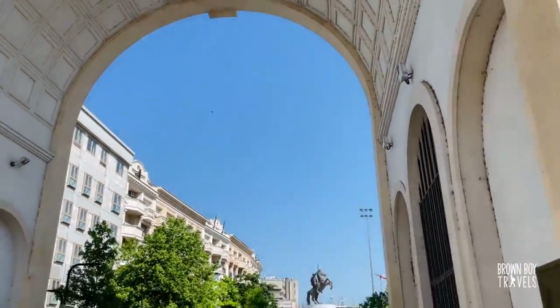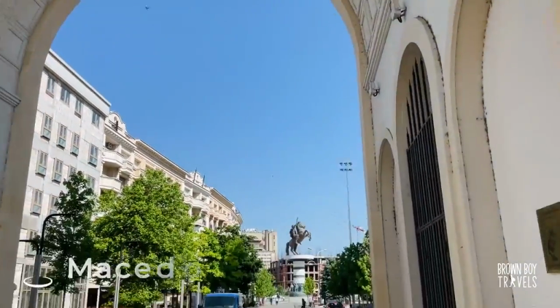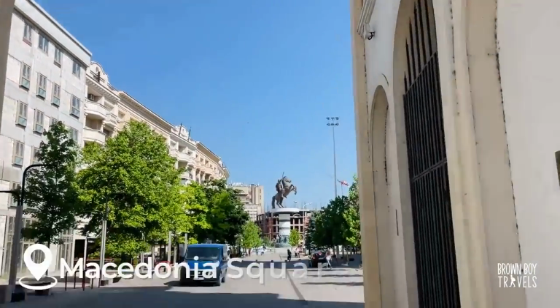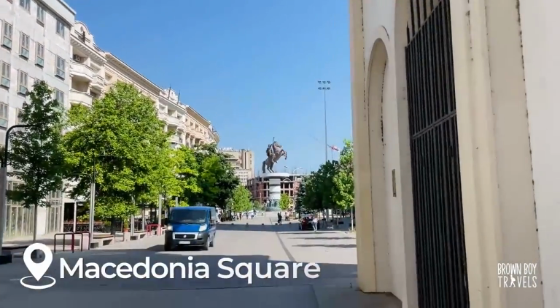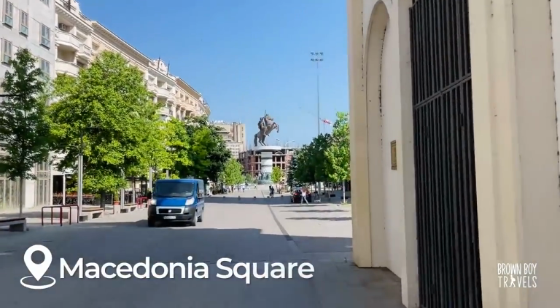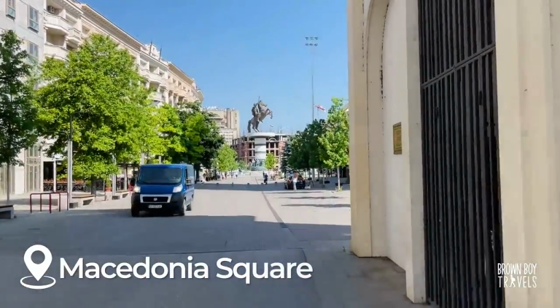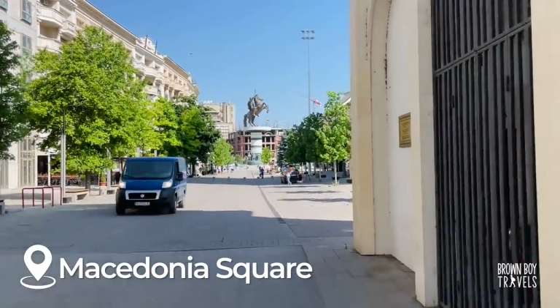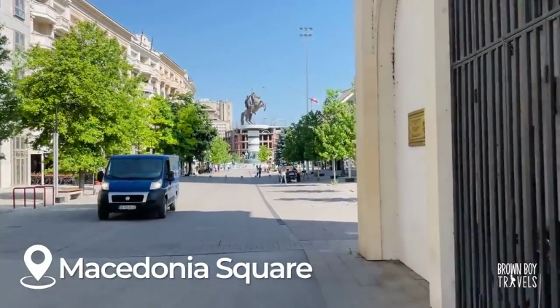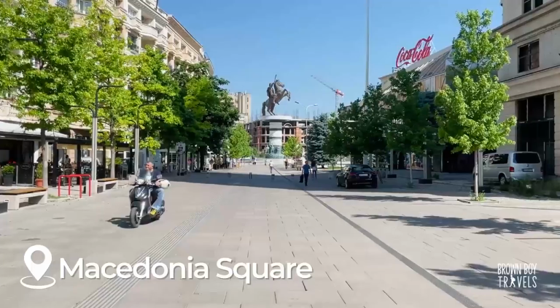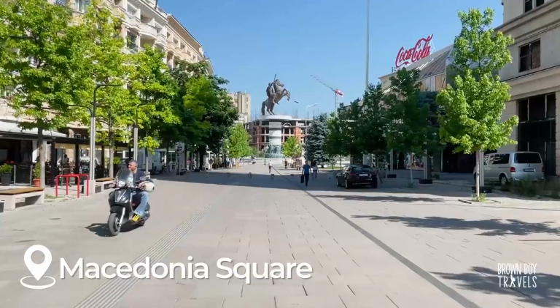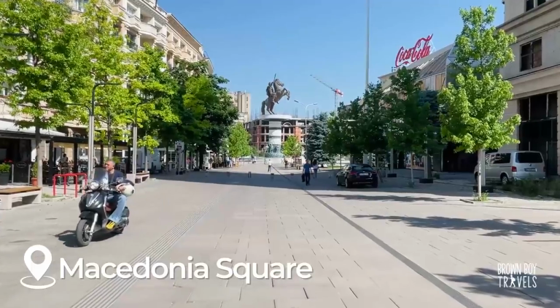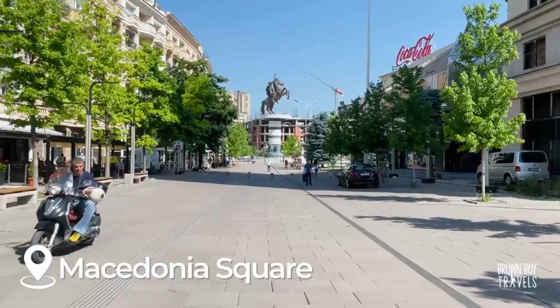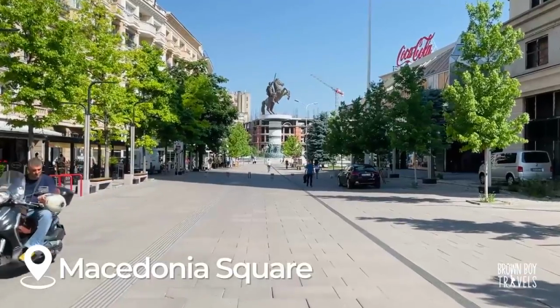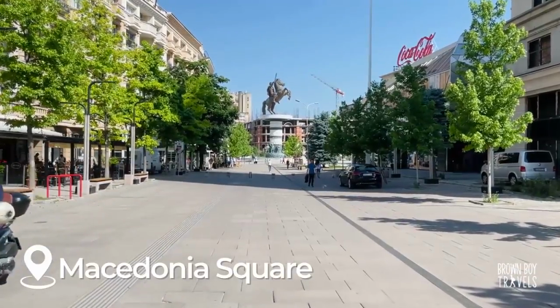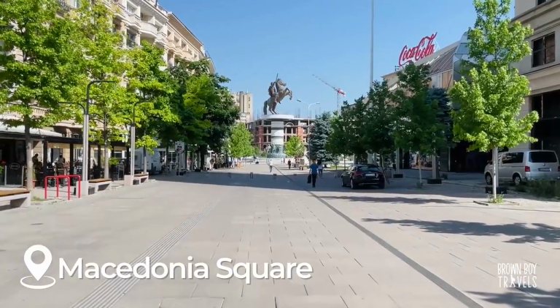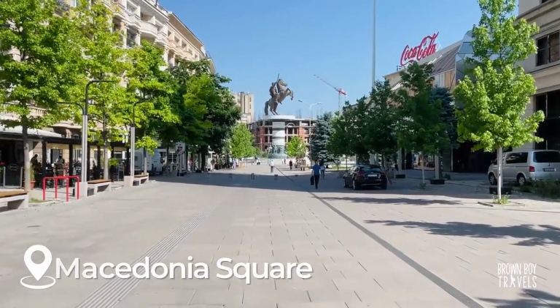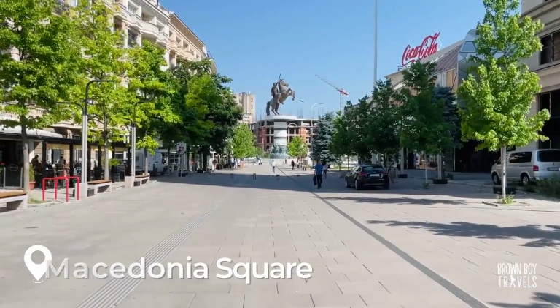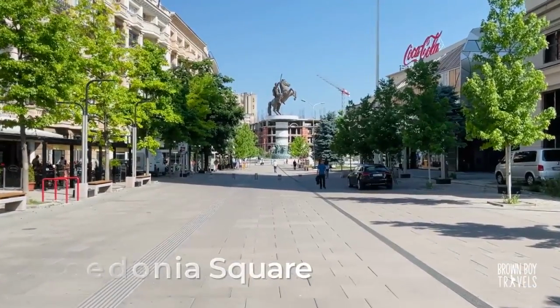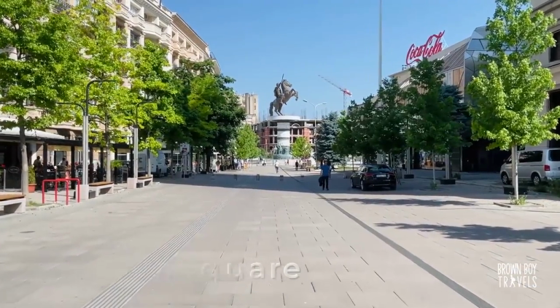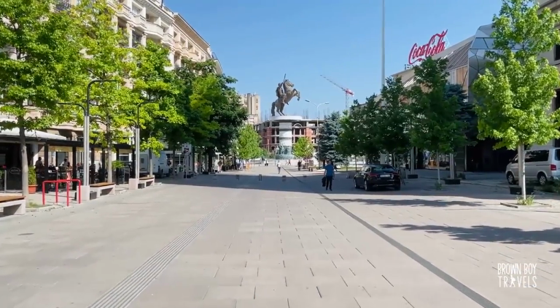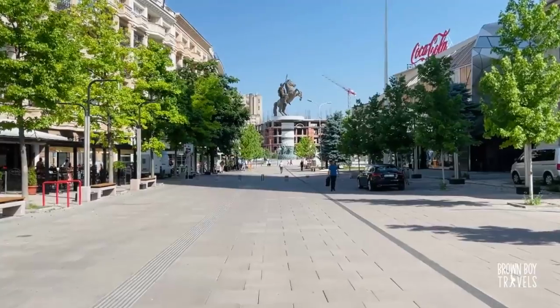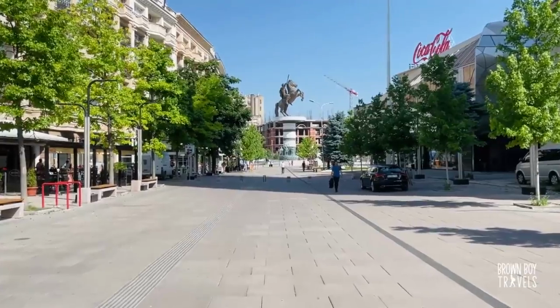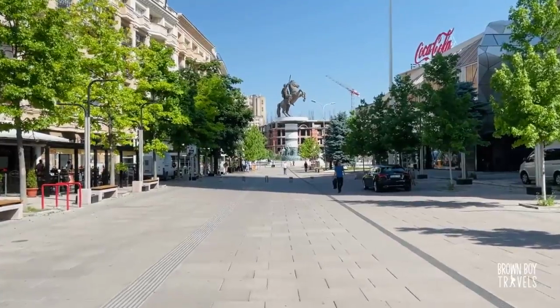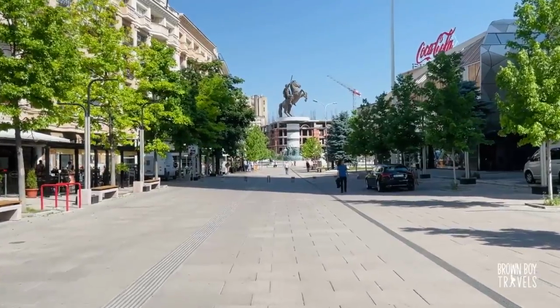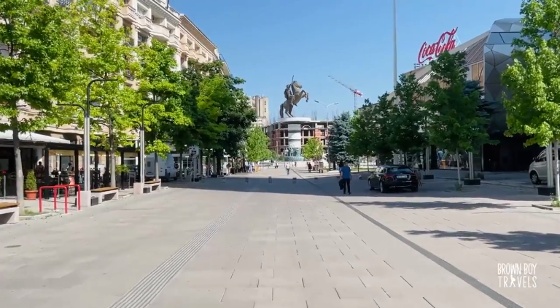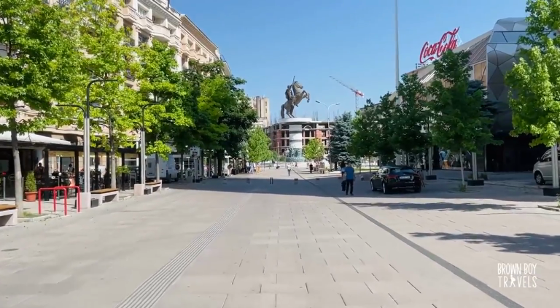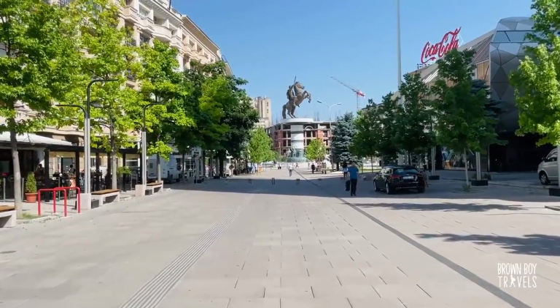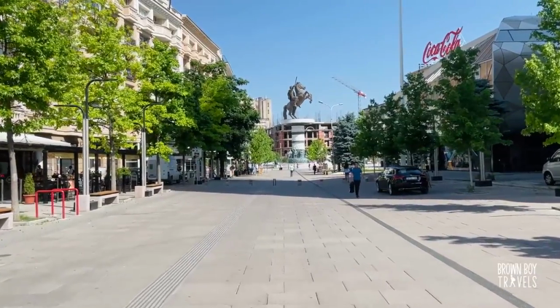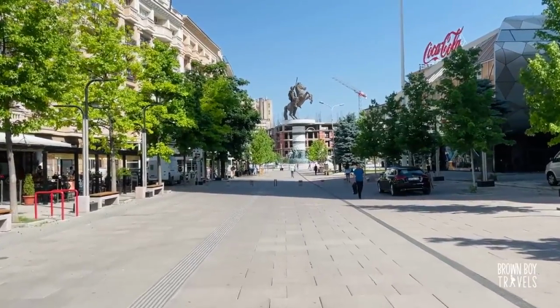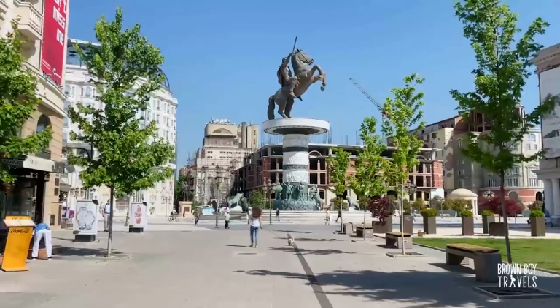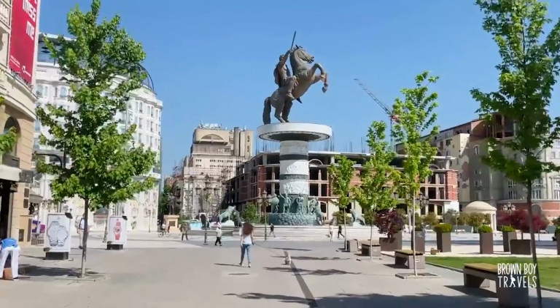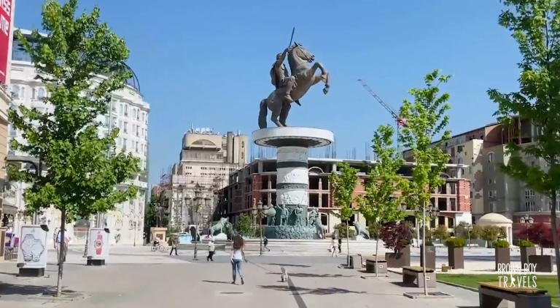This is the Triumphal Arch on Macedonia Square, and this is where we're going to pick up the car and then head to Mavrovo.